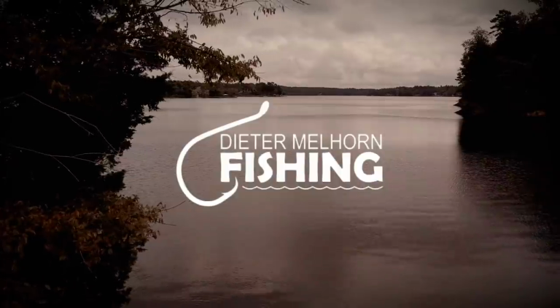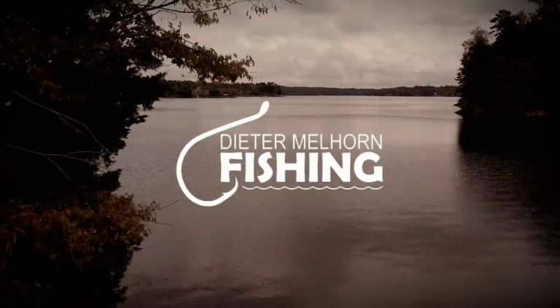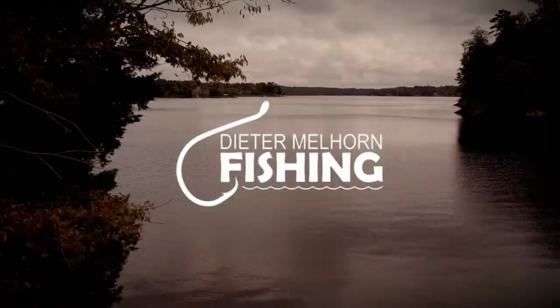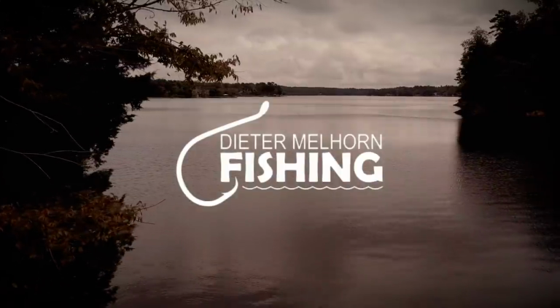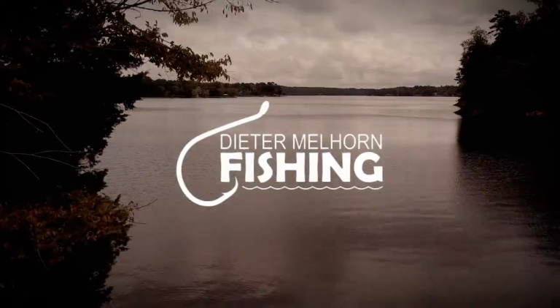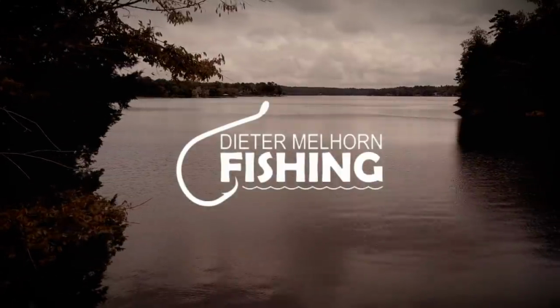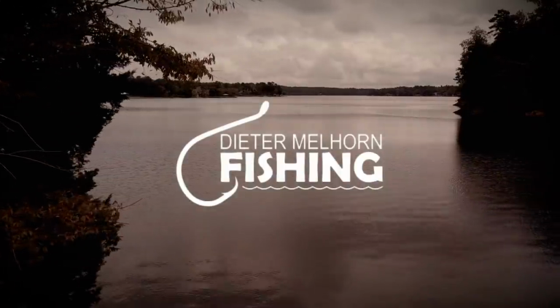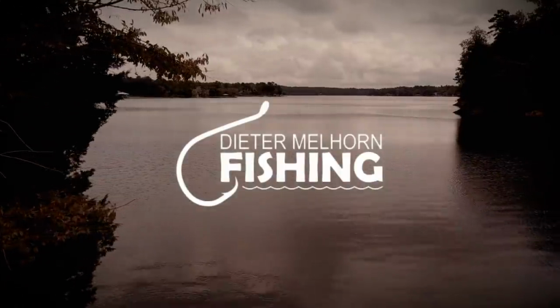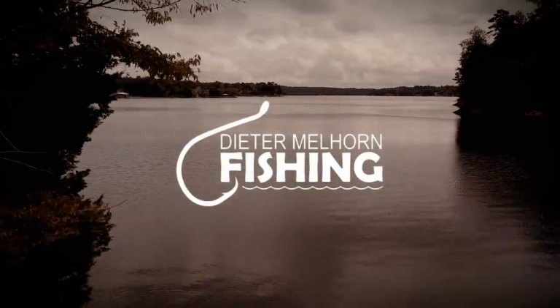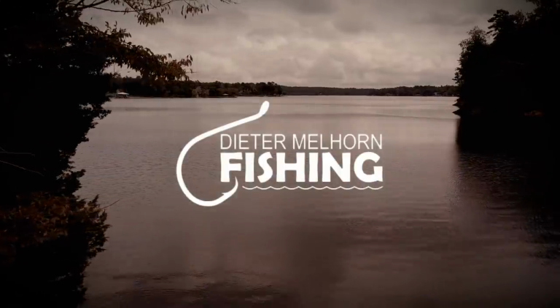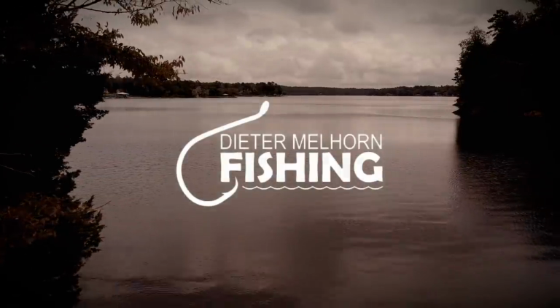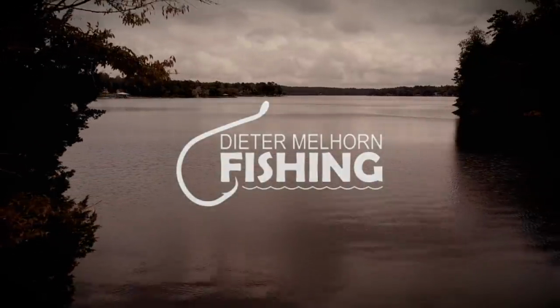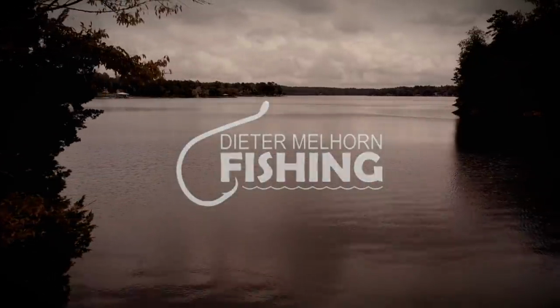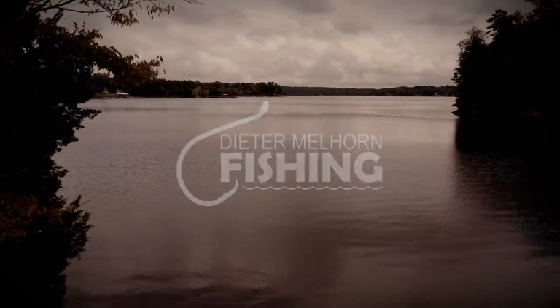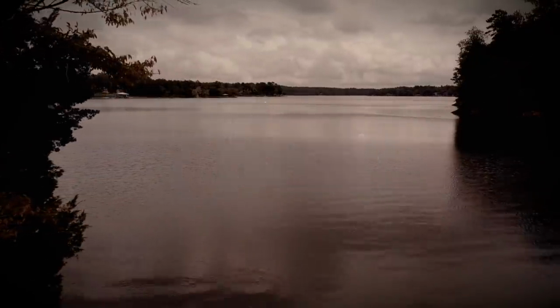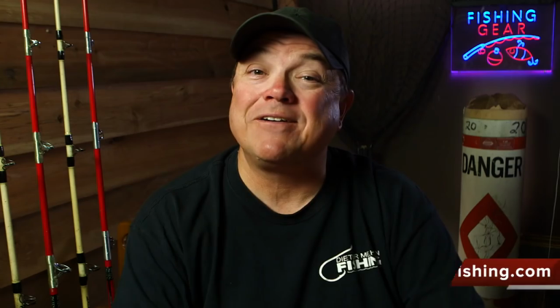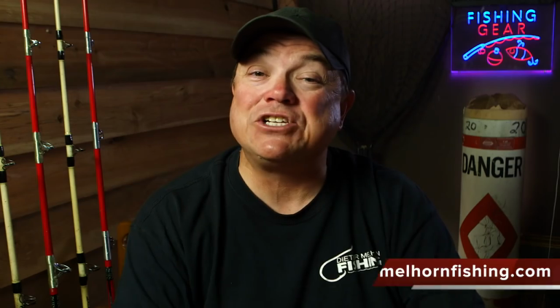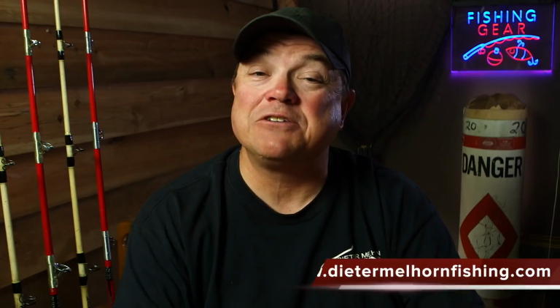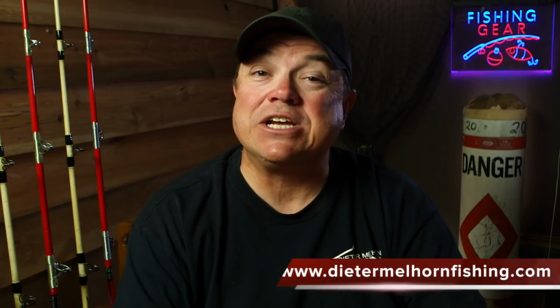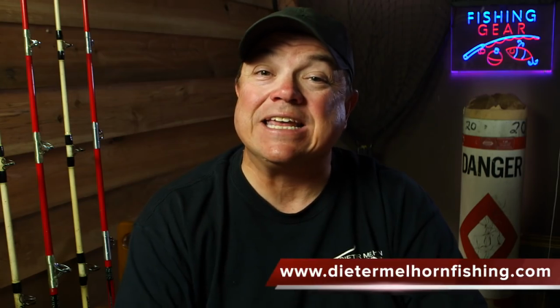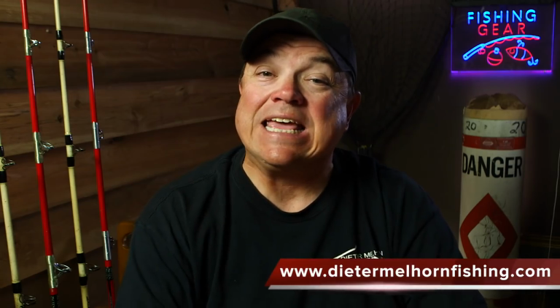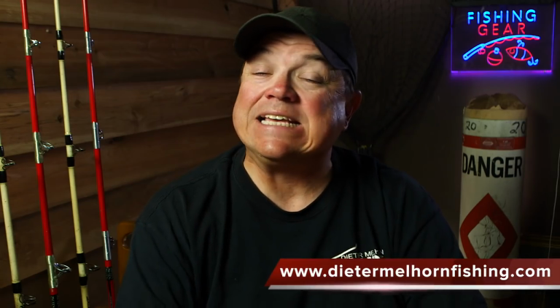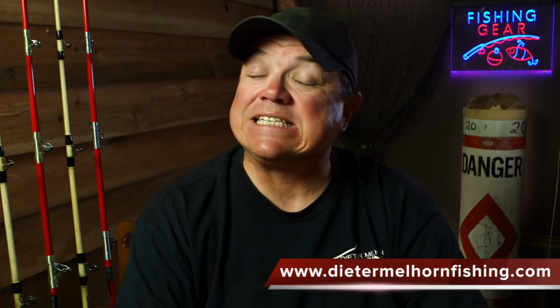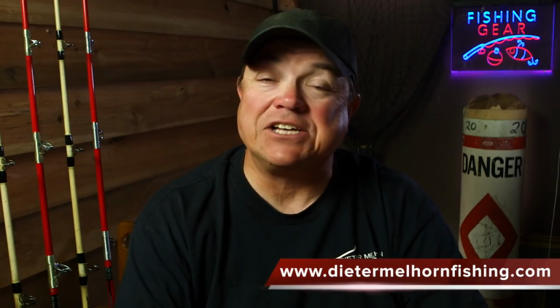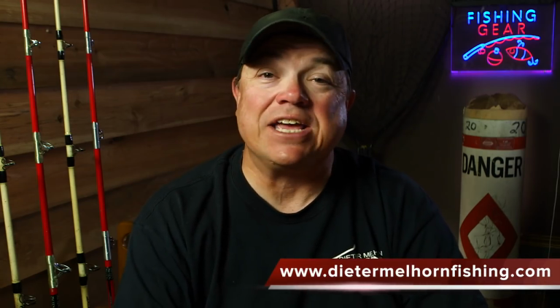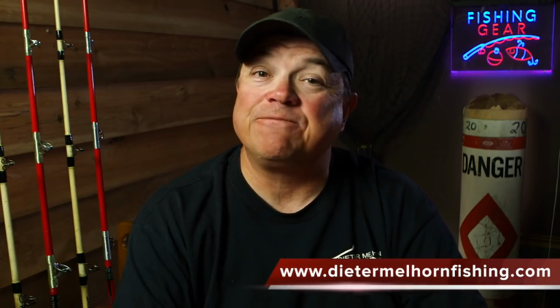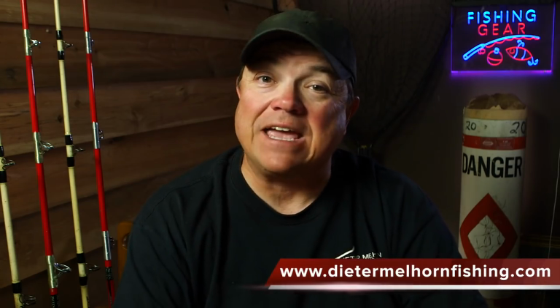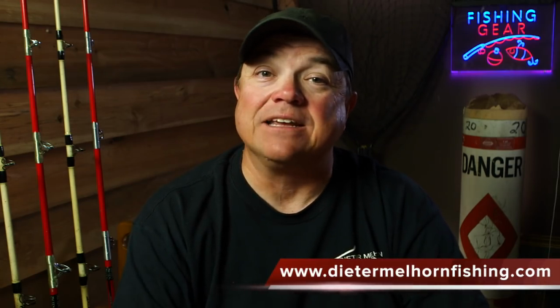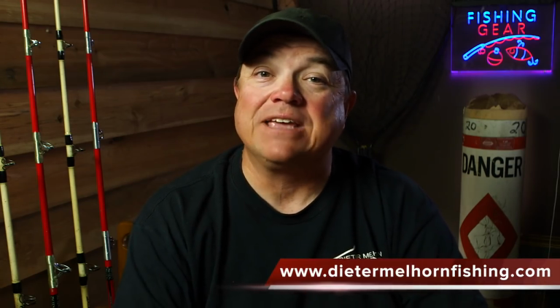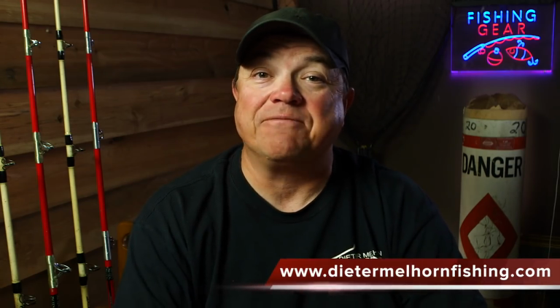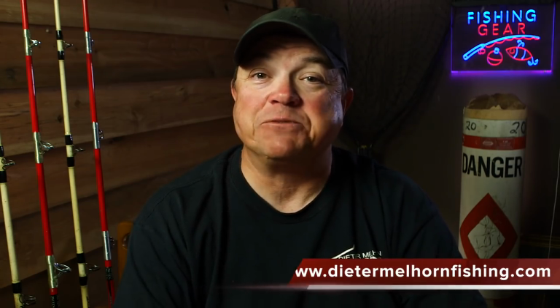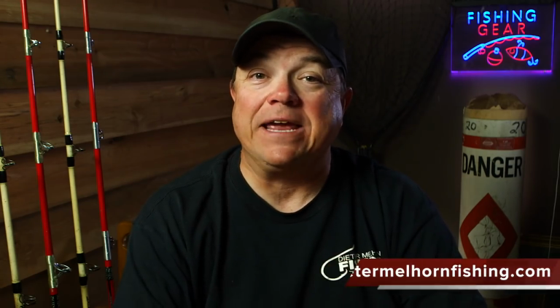Hey folks, I'm Dieter Melhorn. In this video I'm going to talk about why the strawberry jello chicken is such an effective catfish bait.